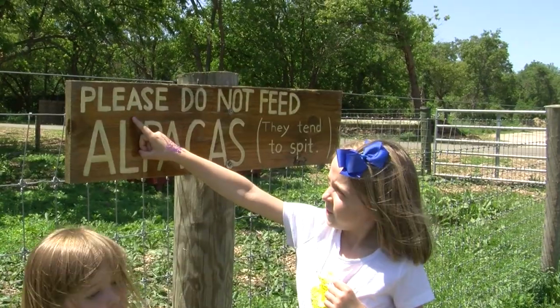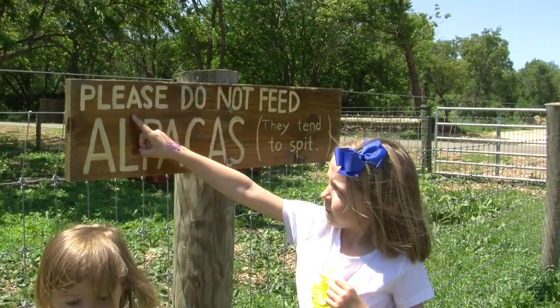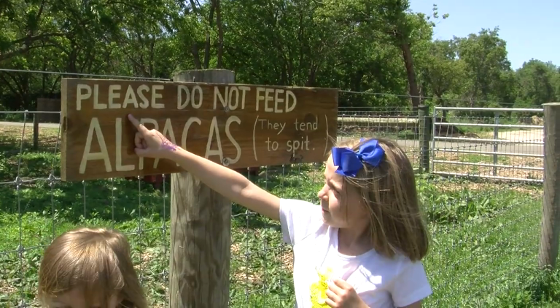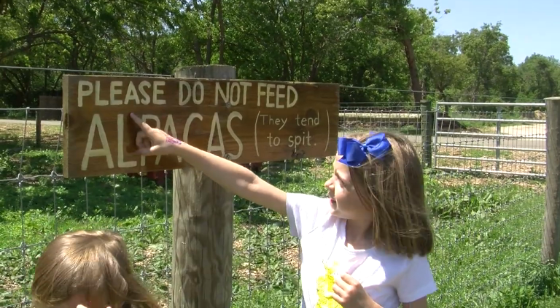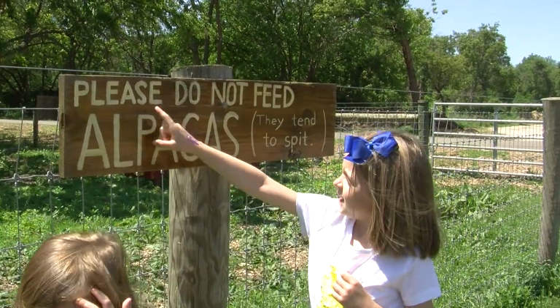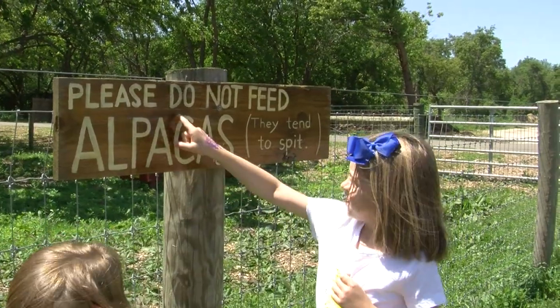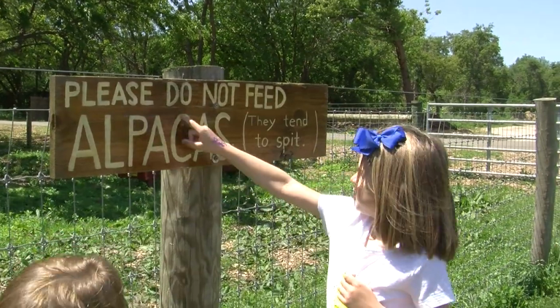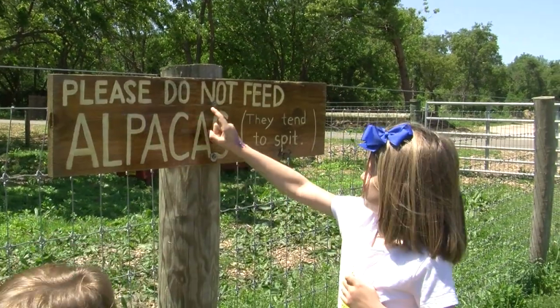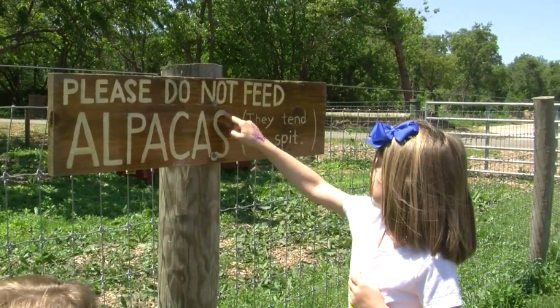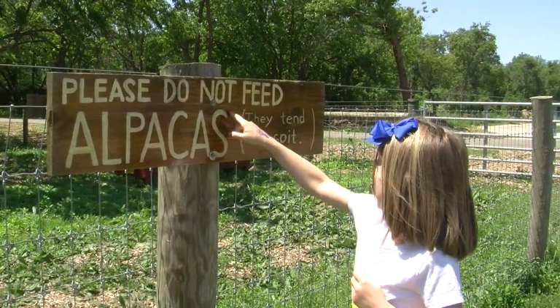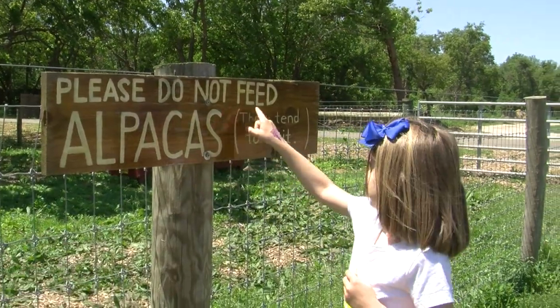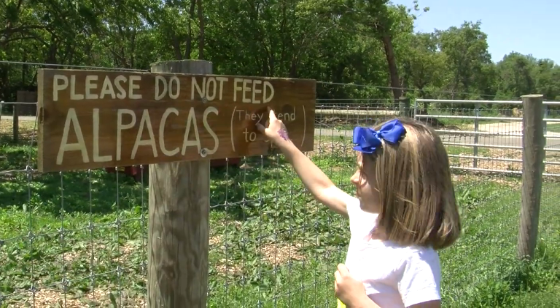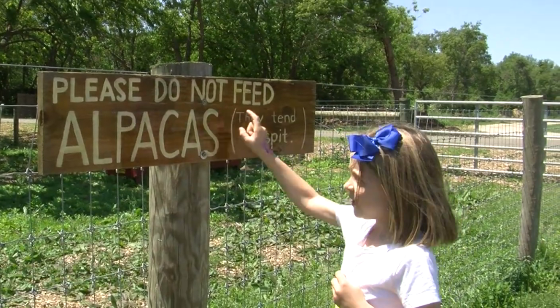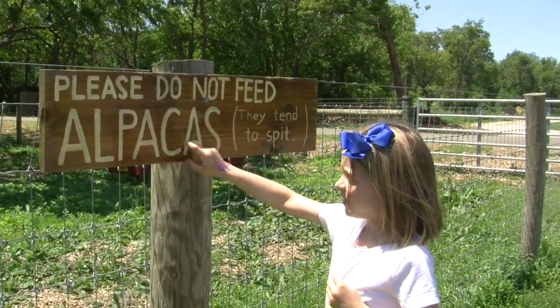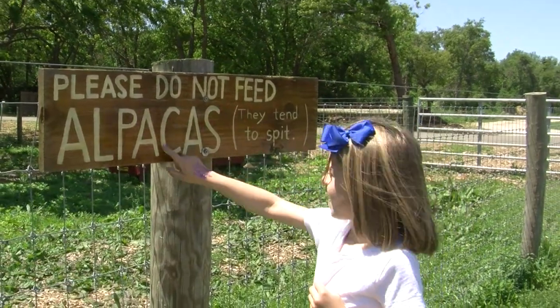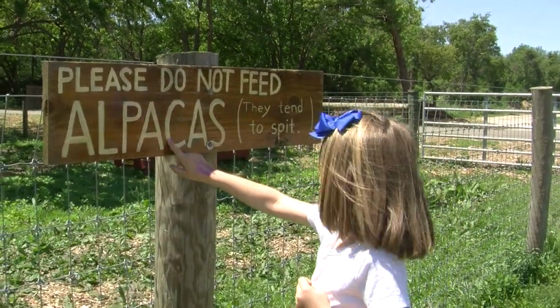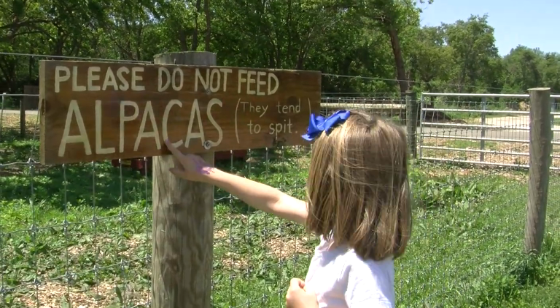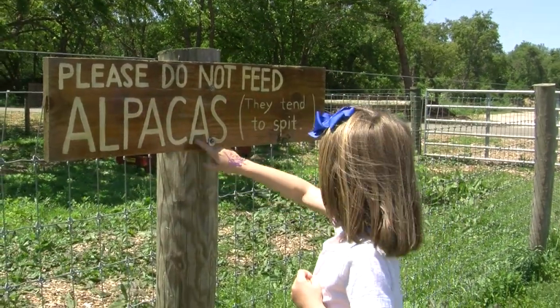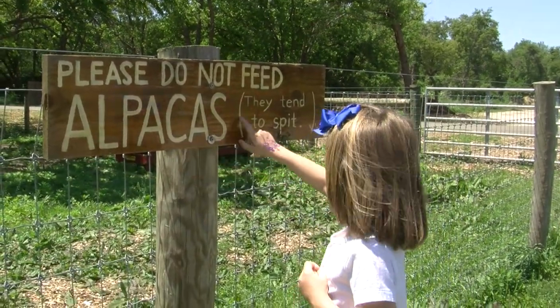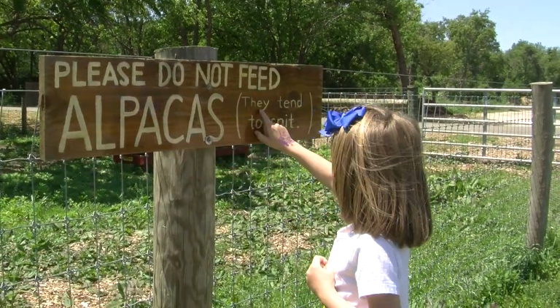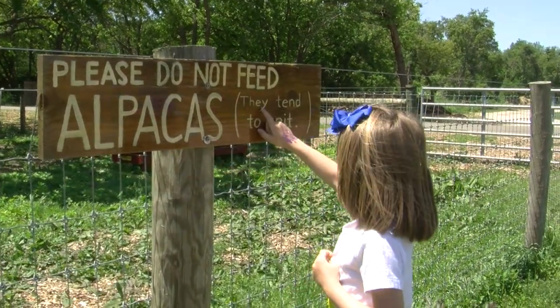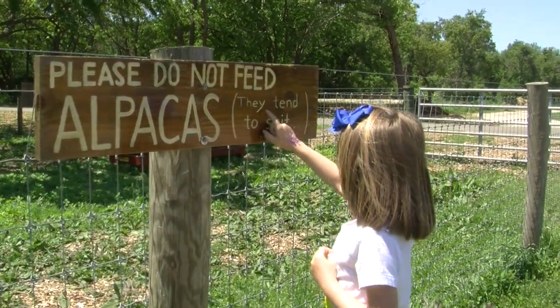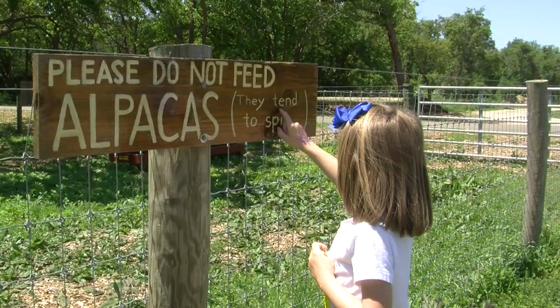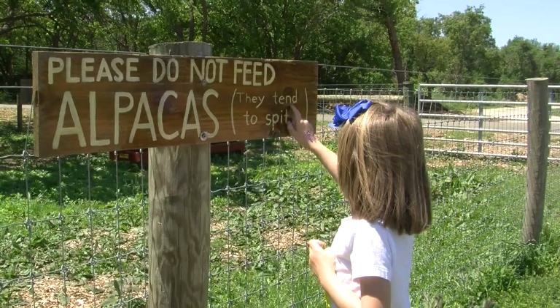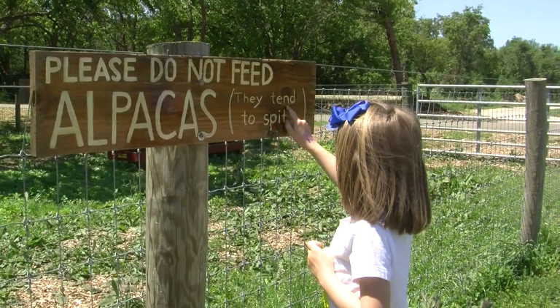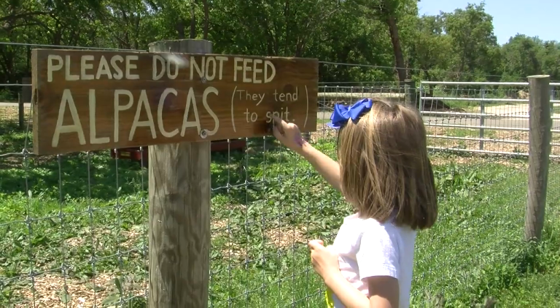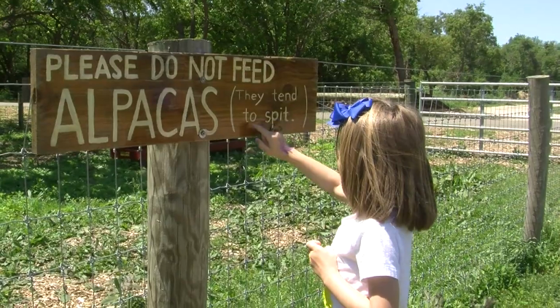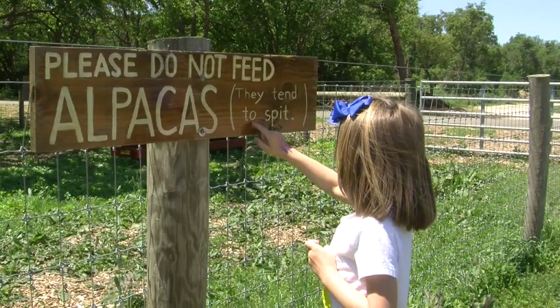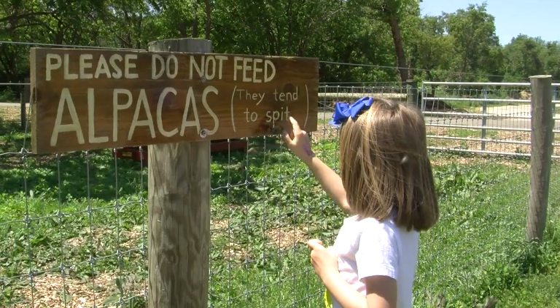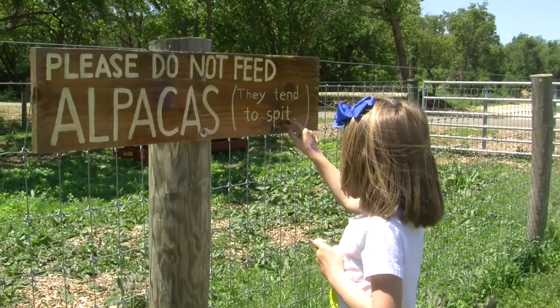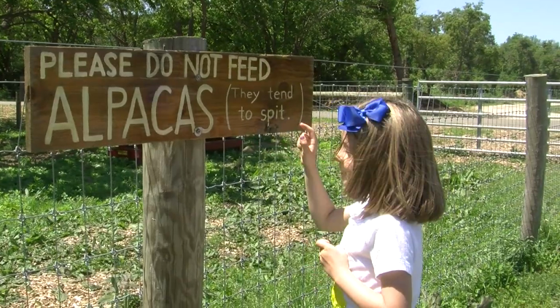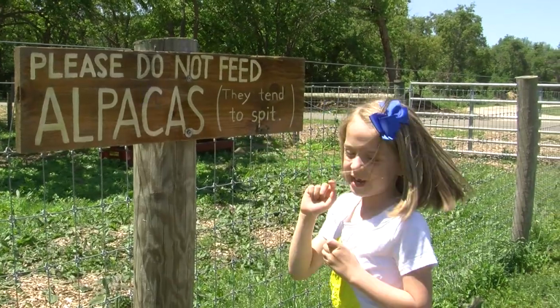Please do not feed alpacas. They tend to spit.